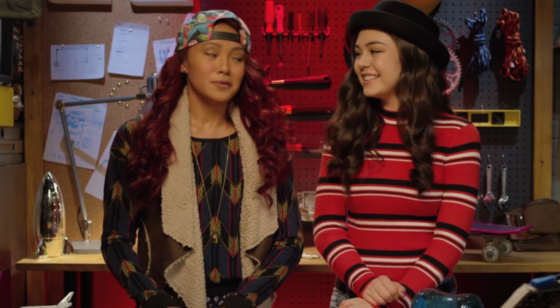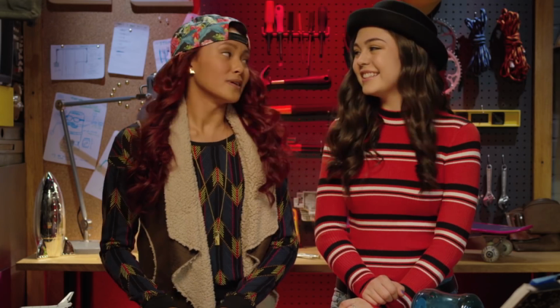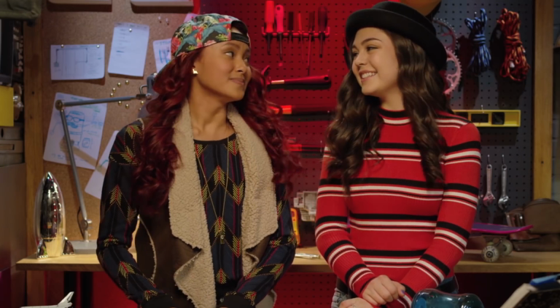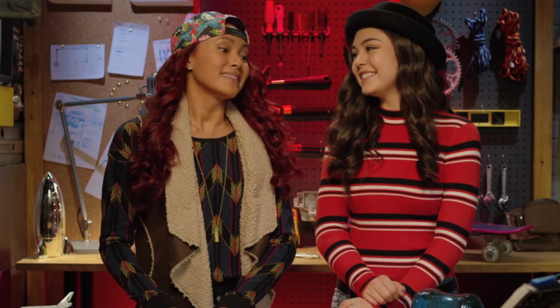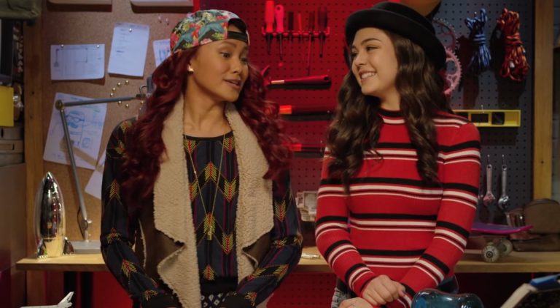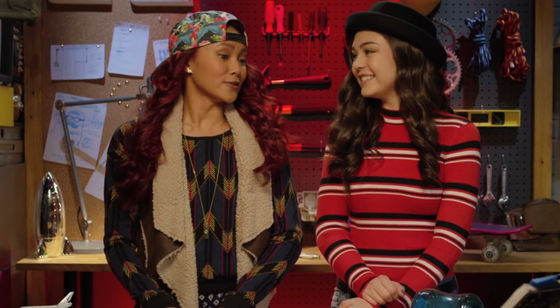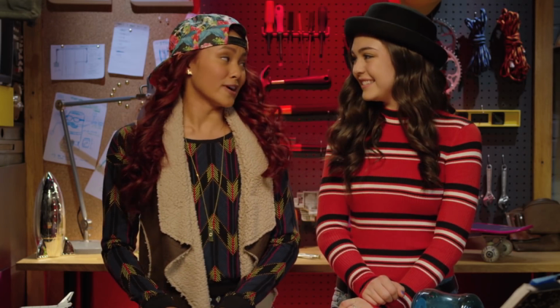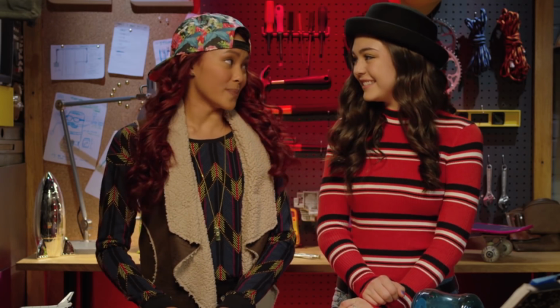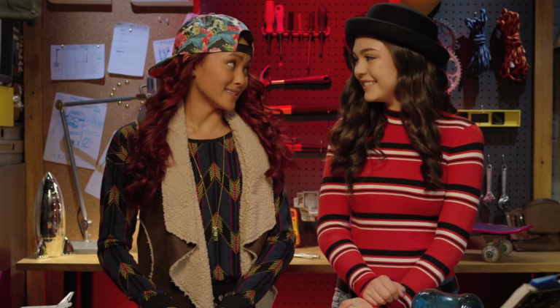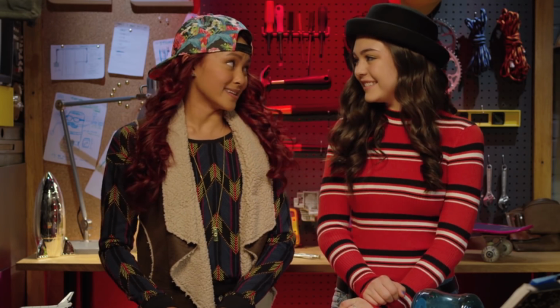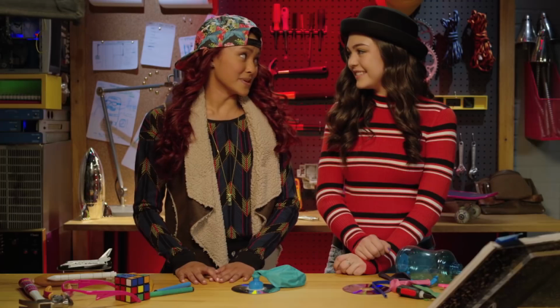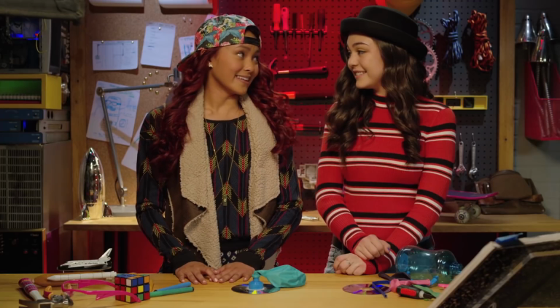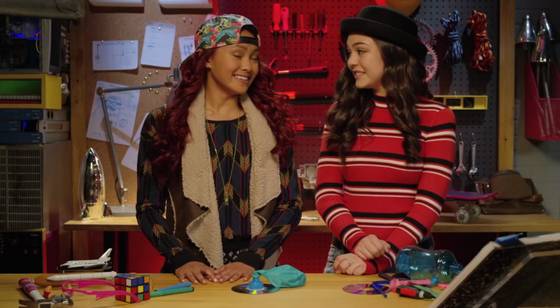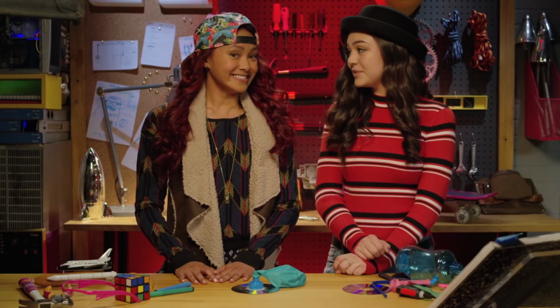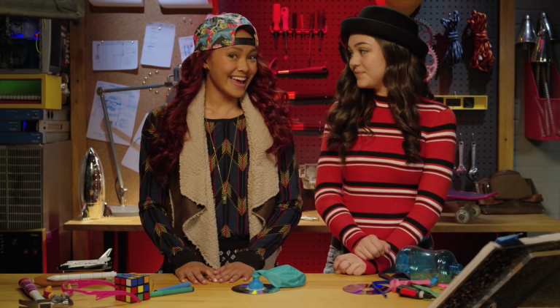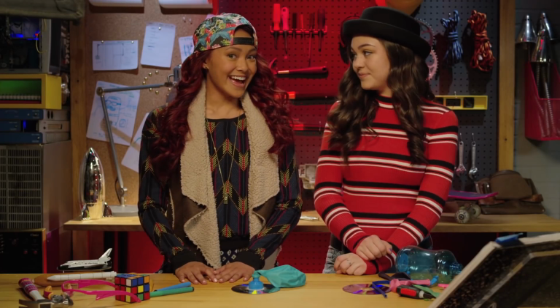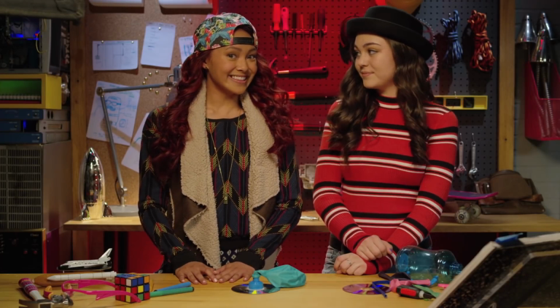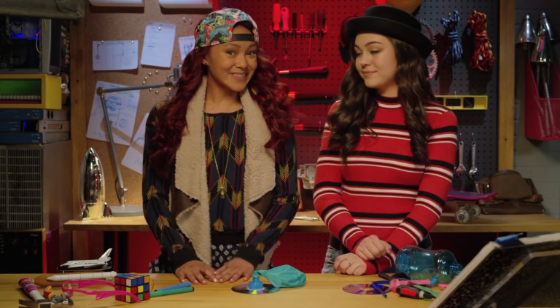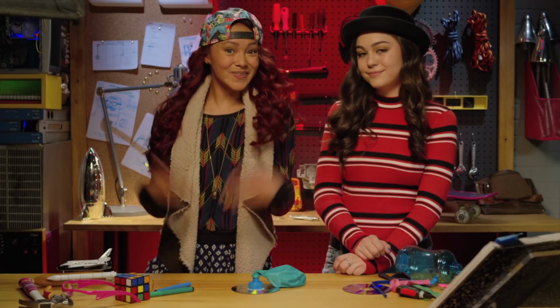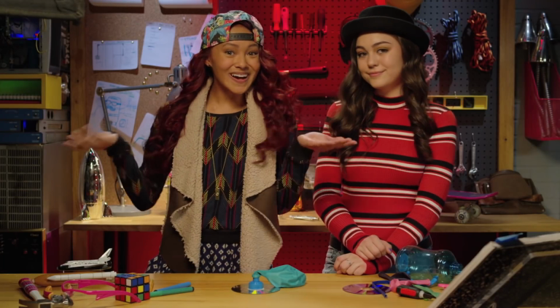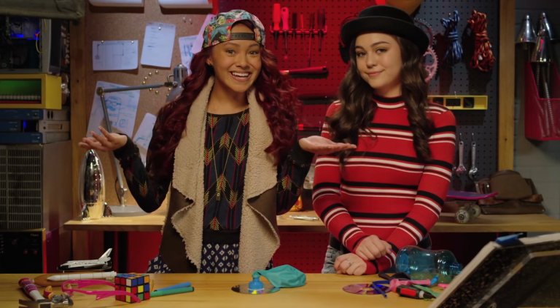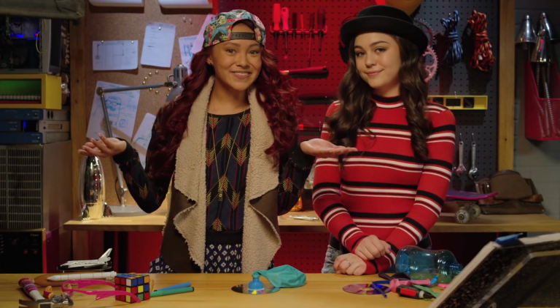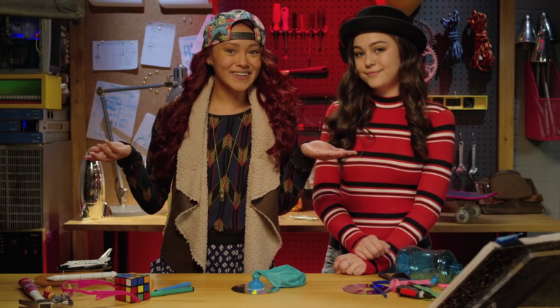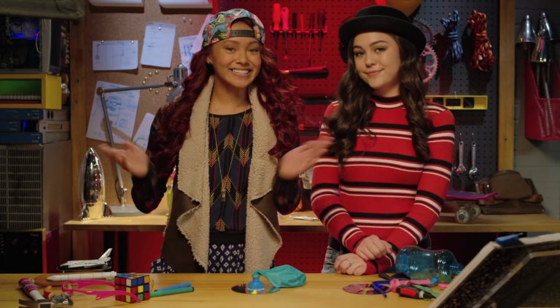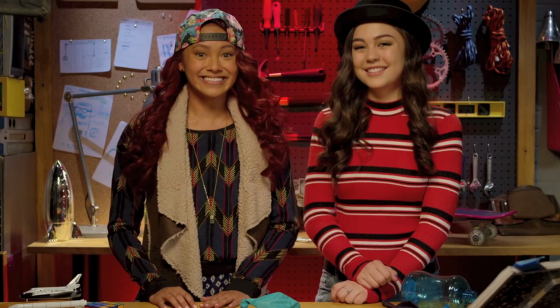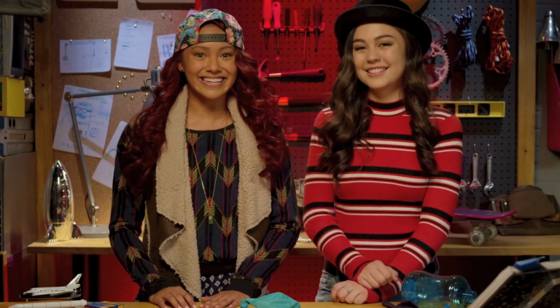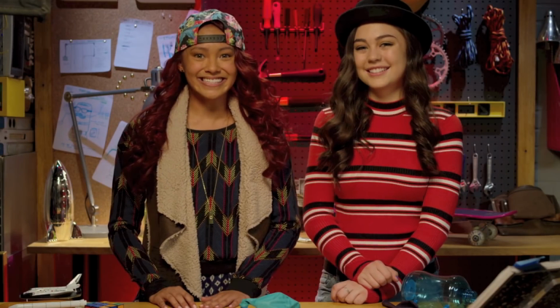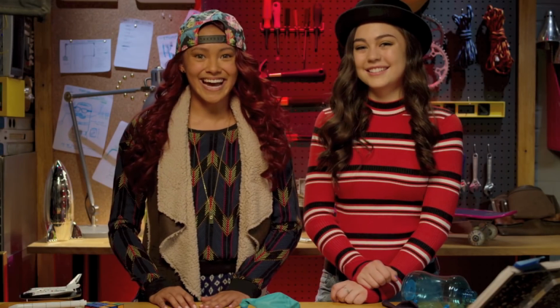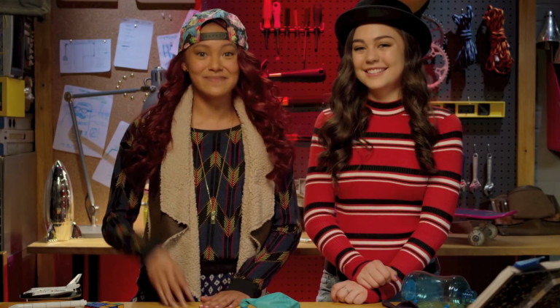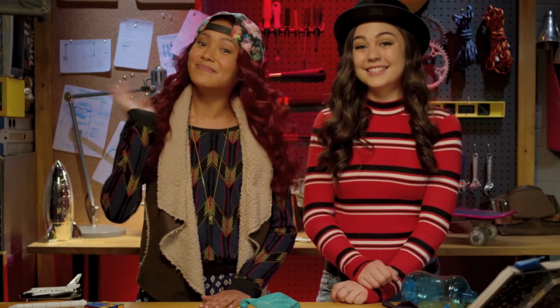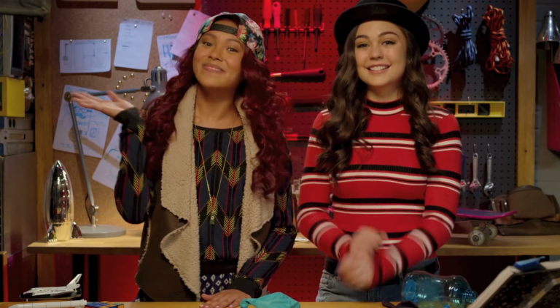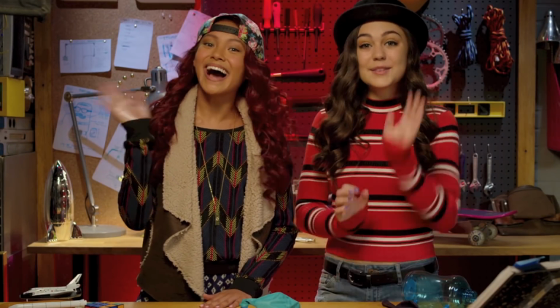Well, thanks for your help, Addison and Mikayla. And thanks for watching, everyone. See you next time. Bye!